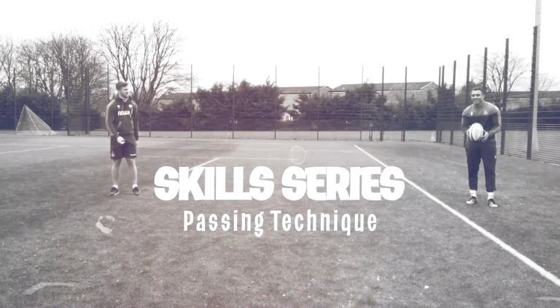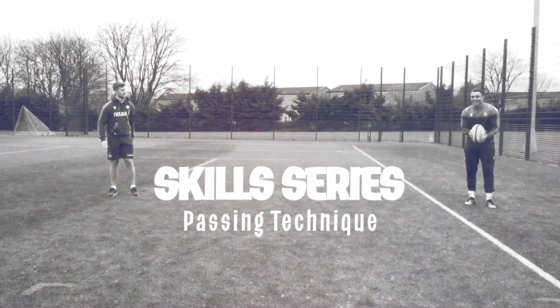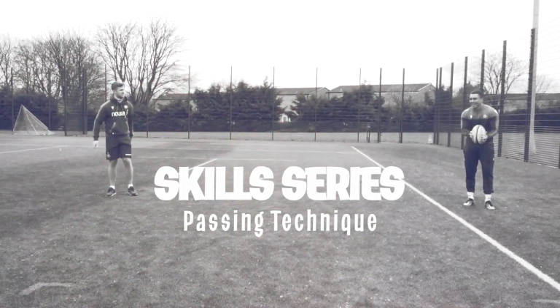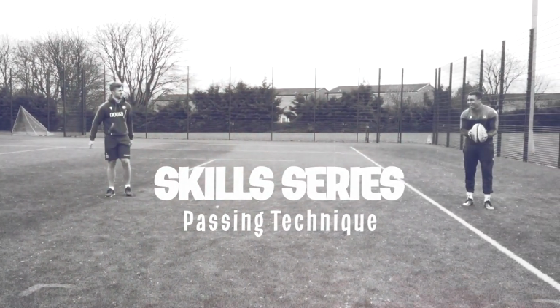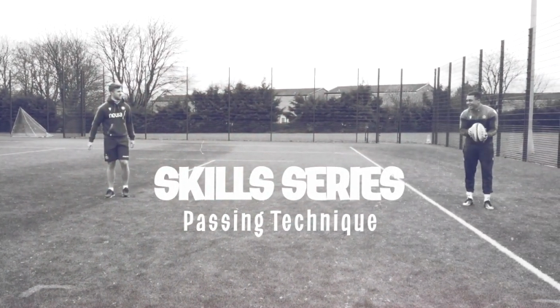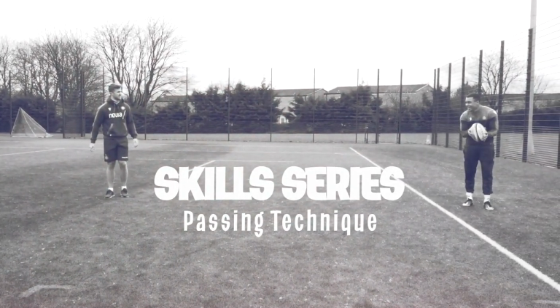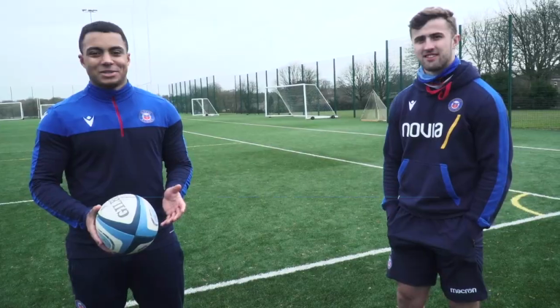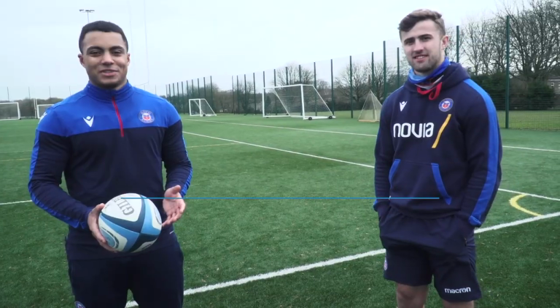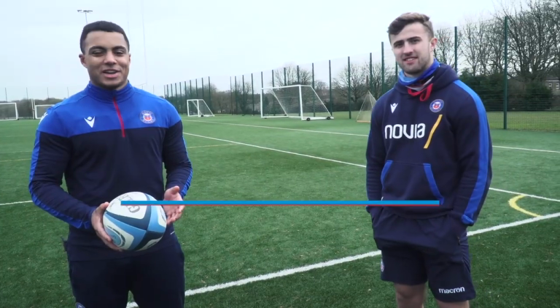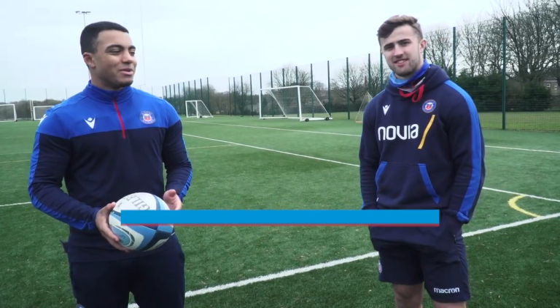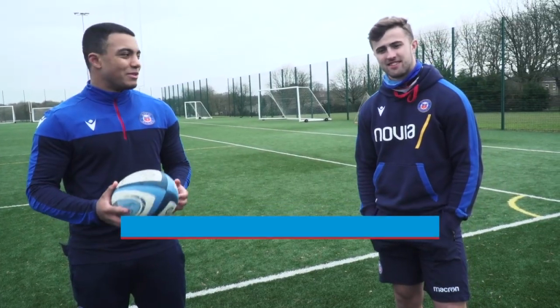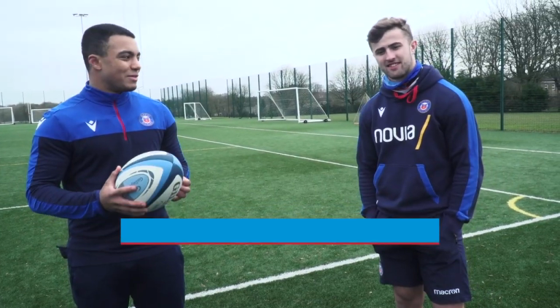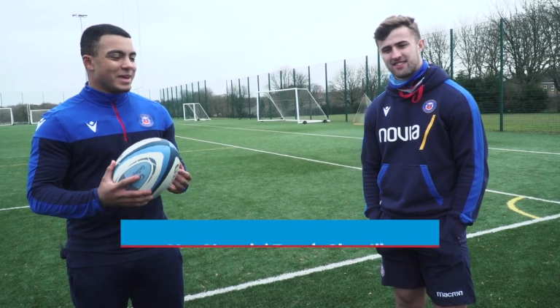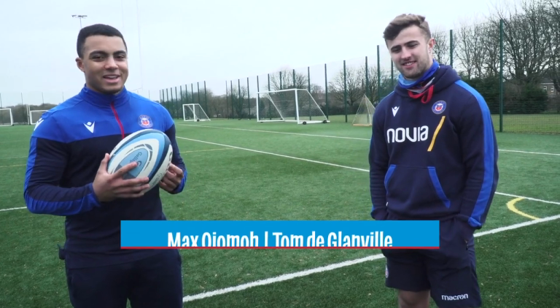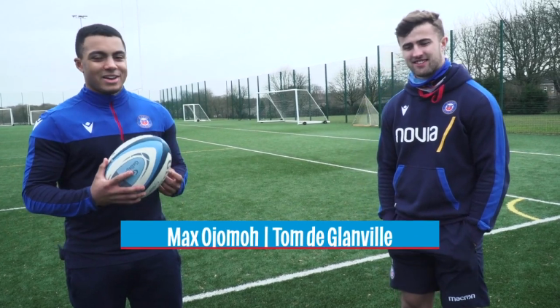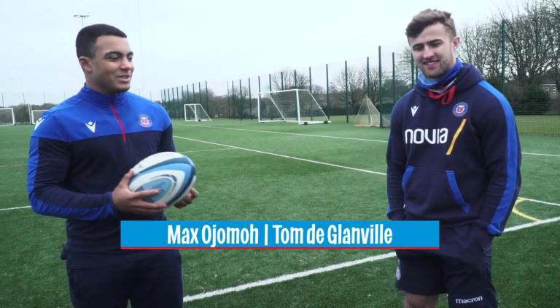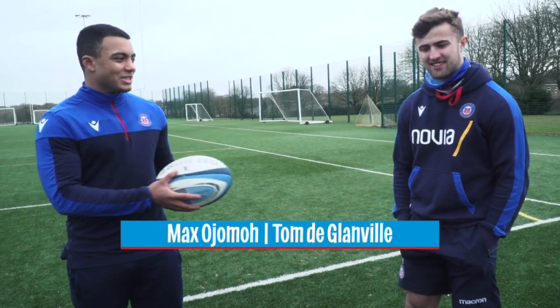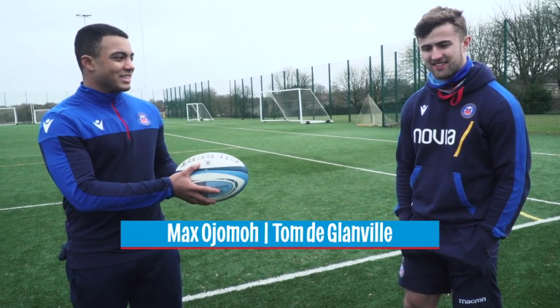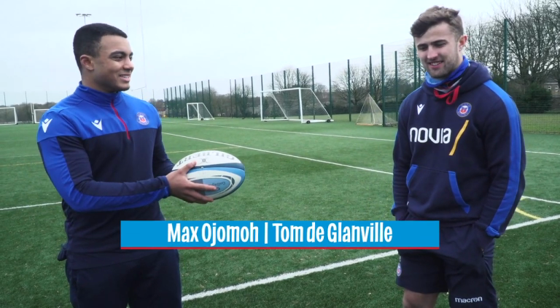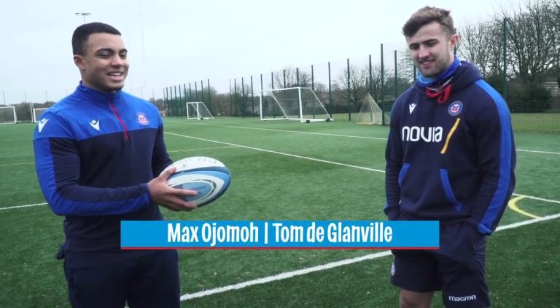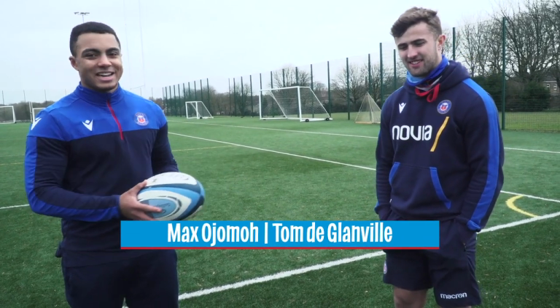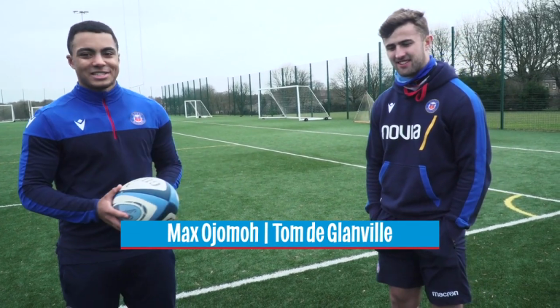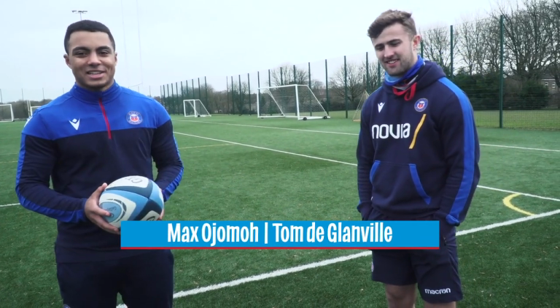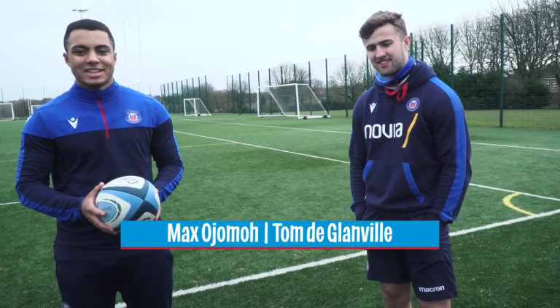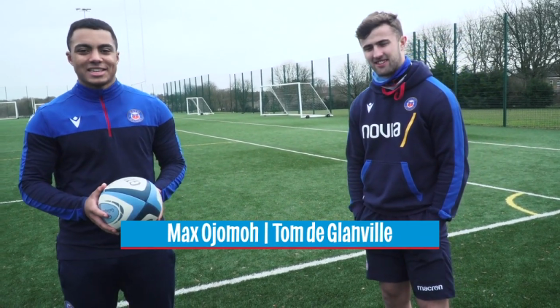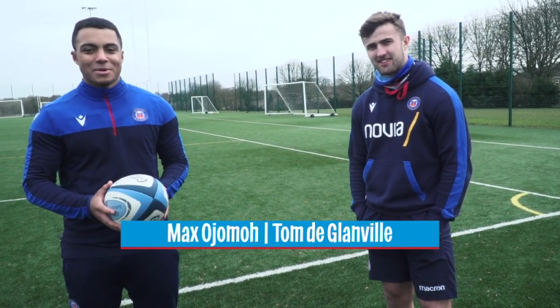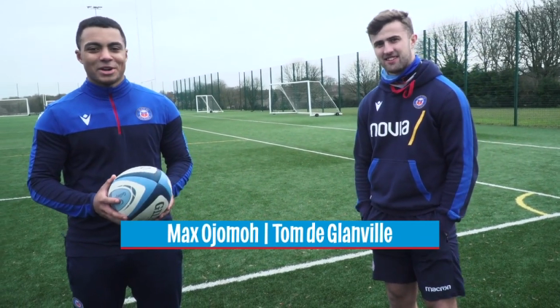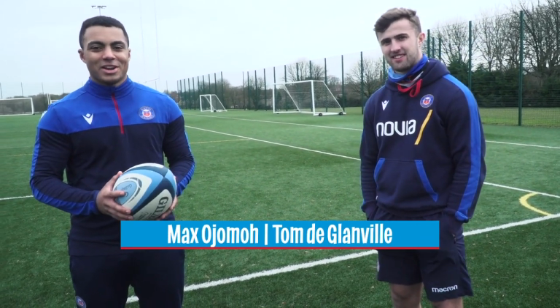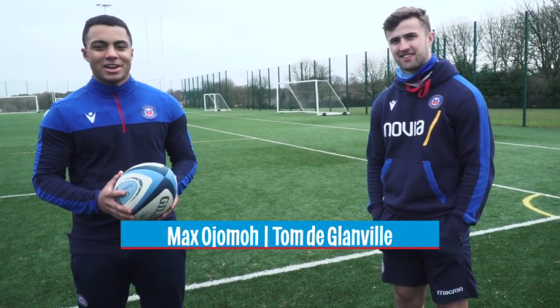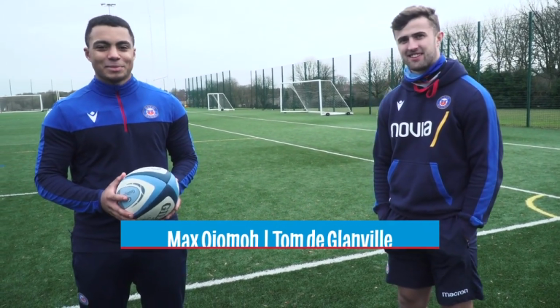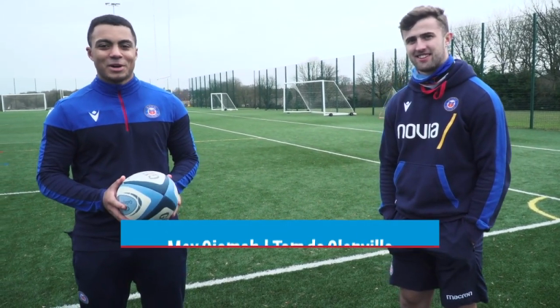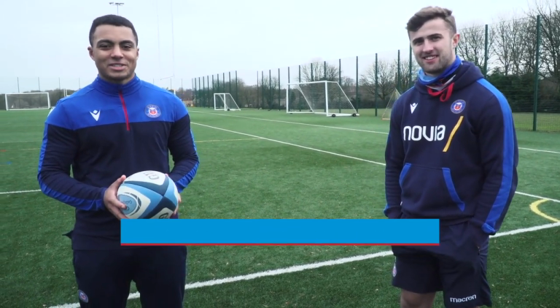Welcome to the Vase skills video with me, Odrin Degs, and today we're going to learn how to pass.